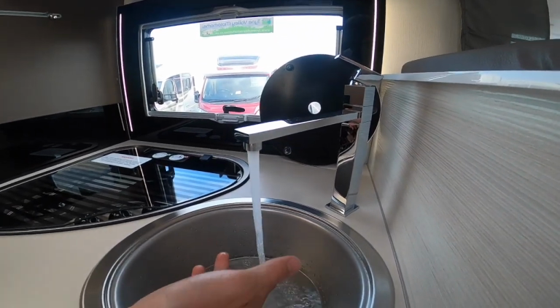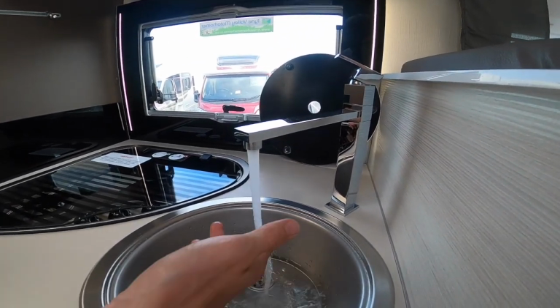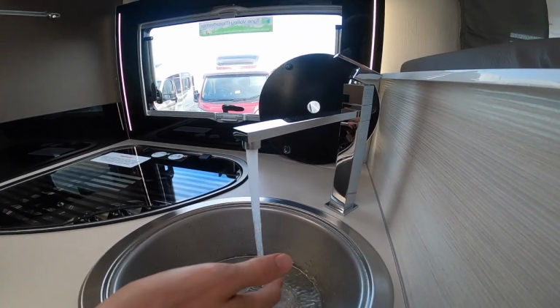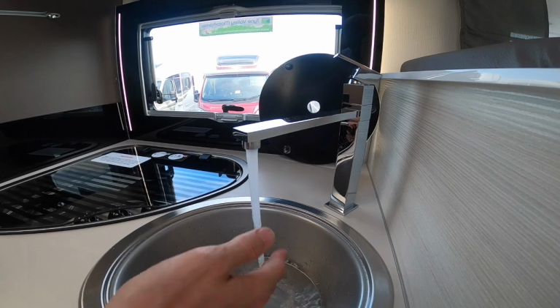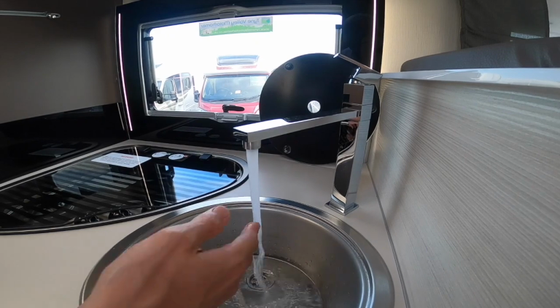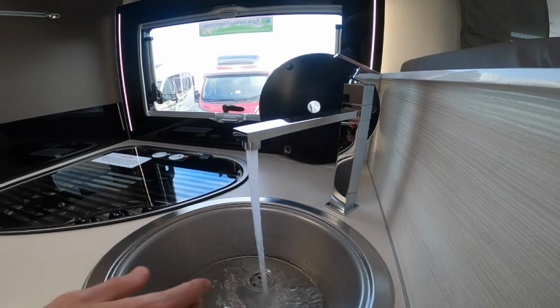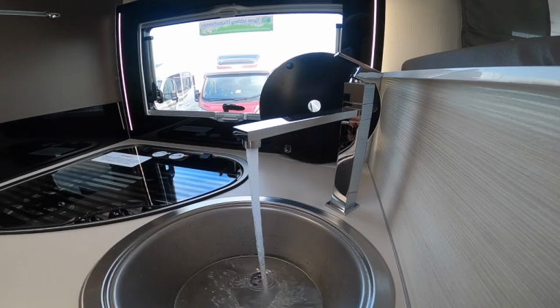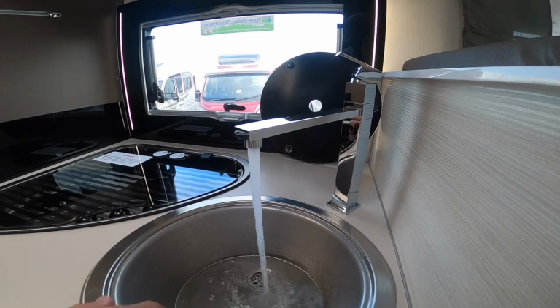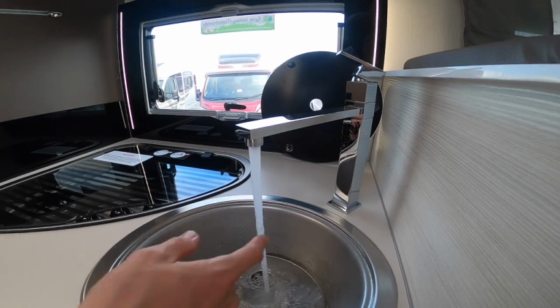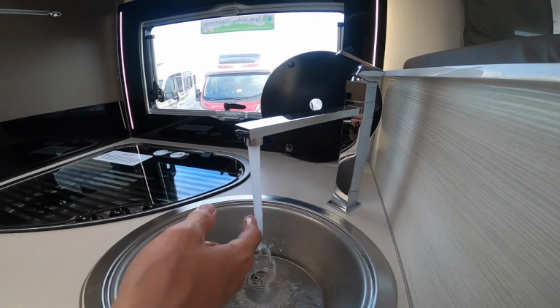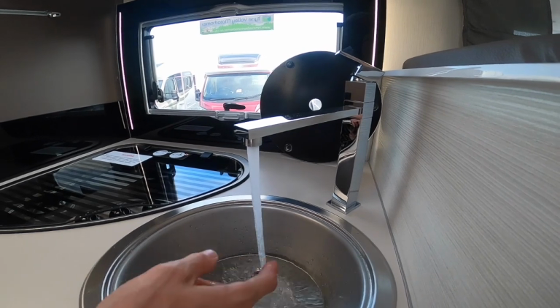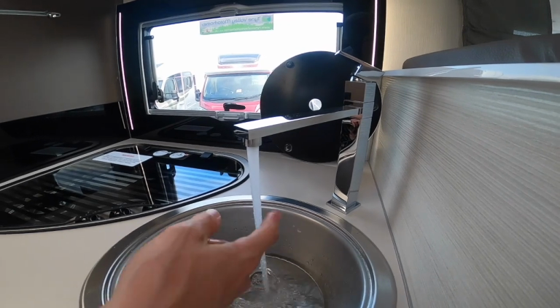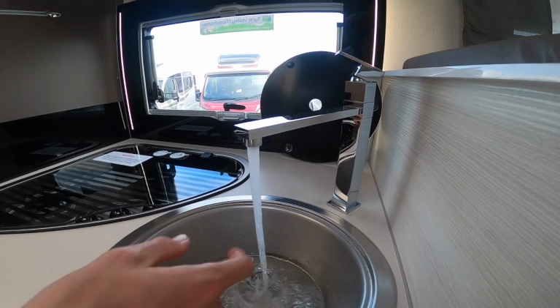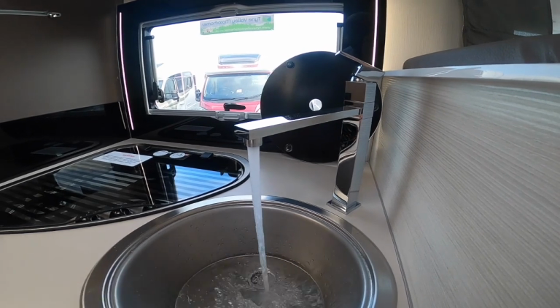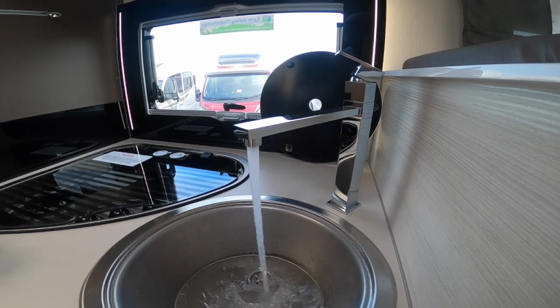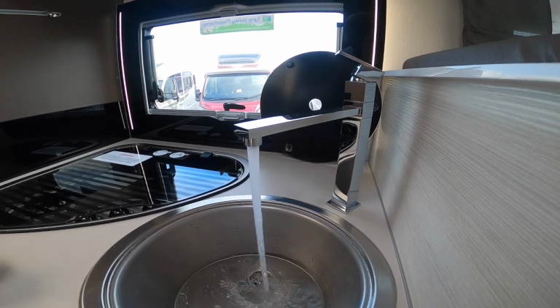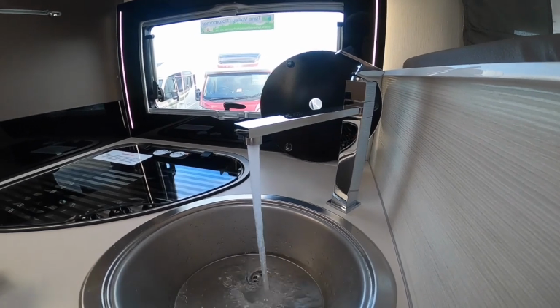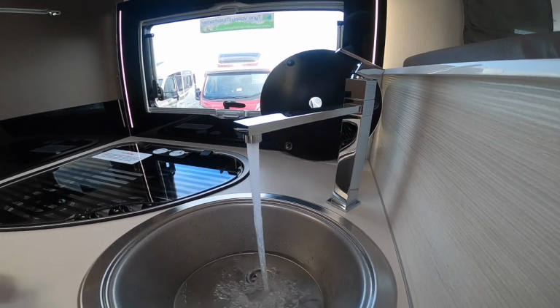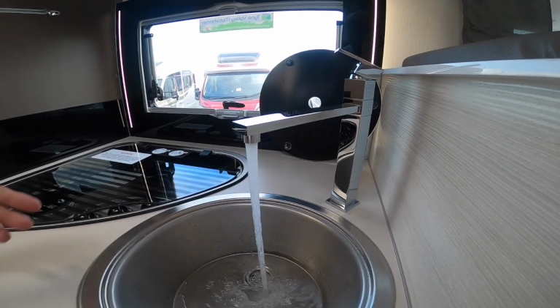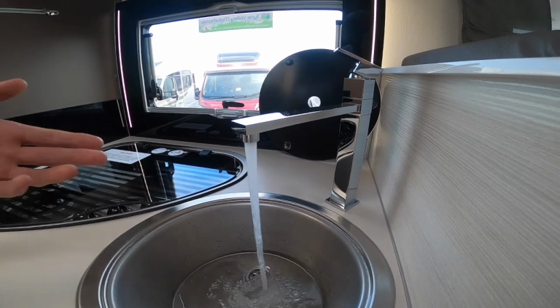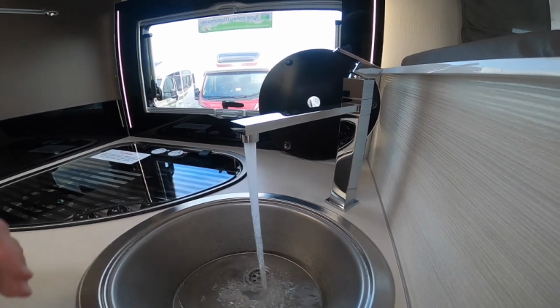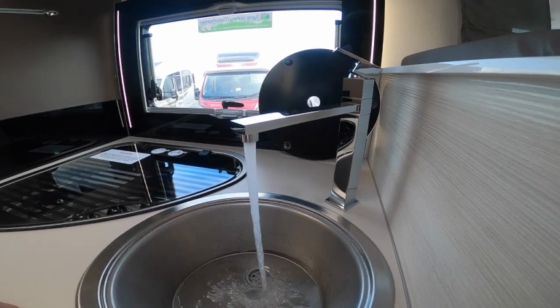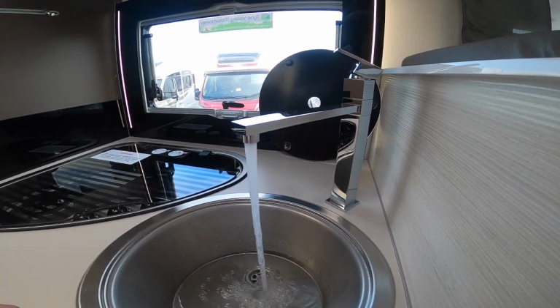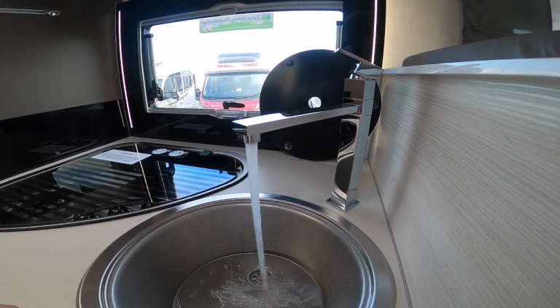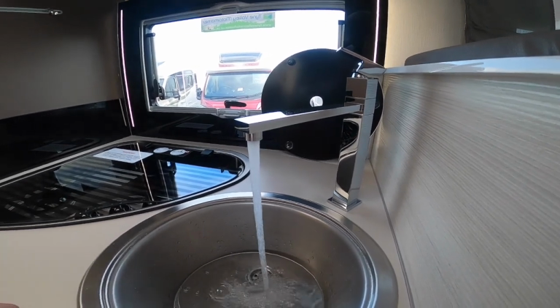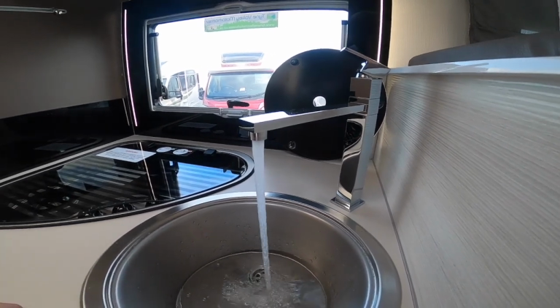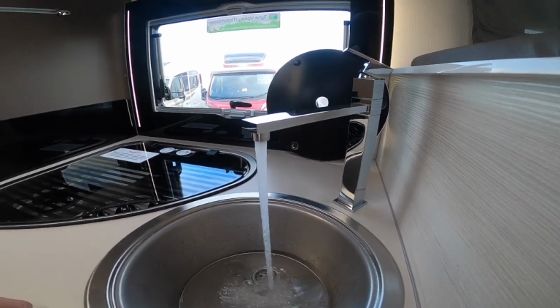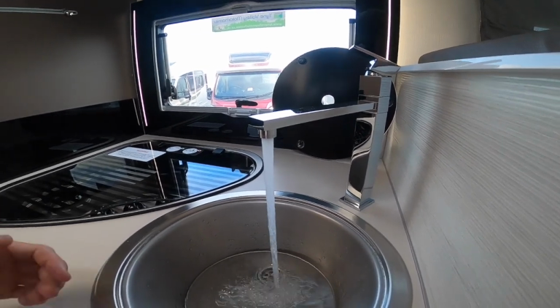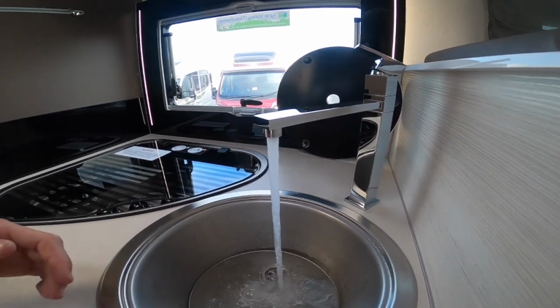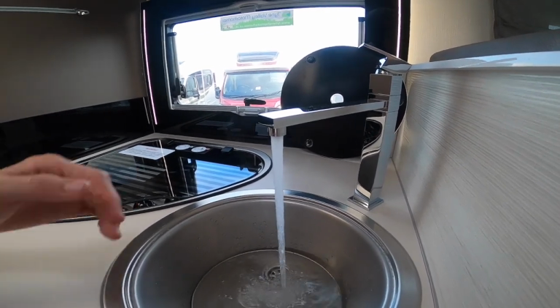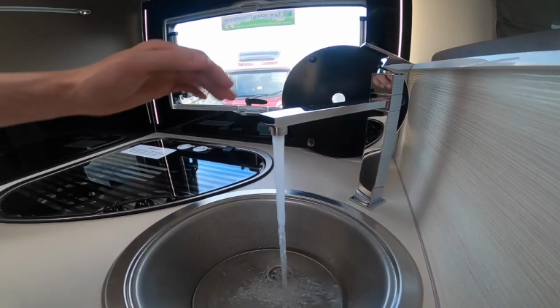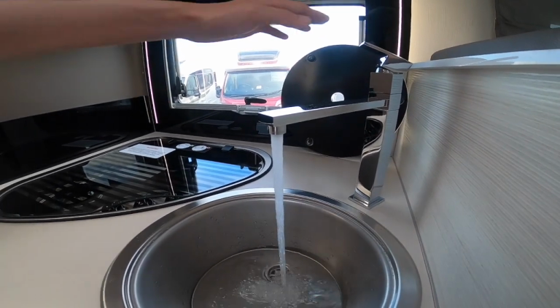This is just to show that your hot water system is working — the water is lovely and warm and your pump is working.